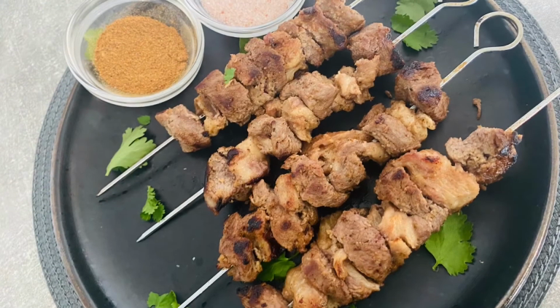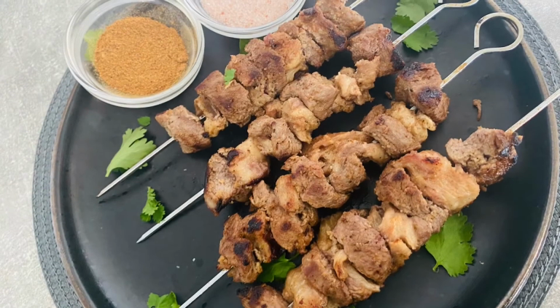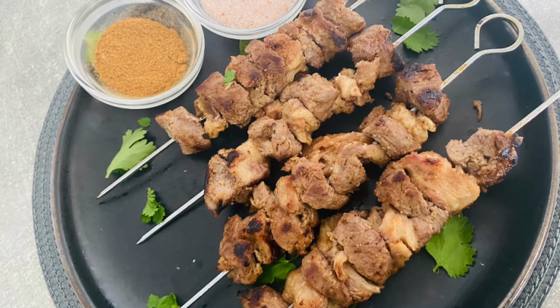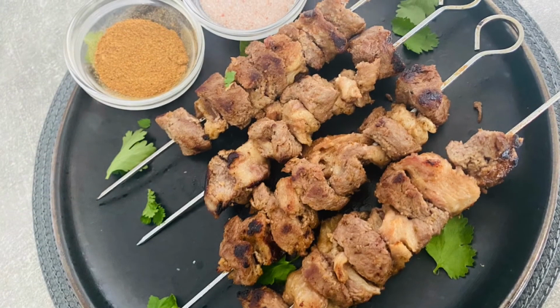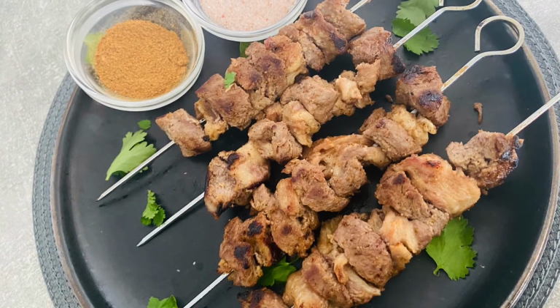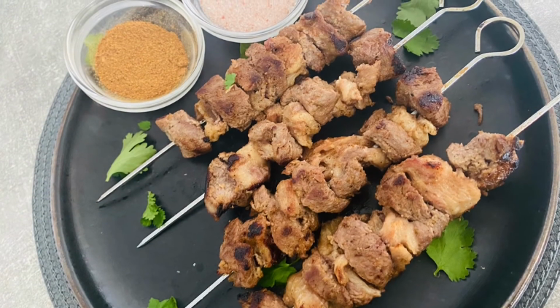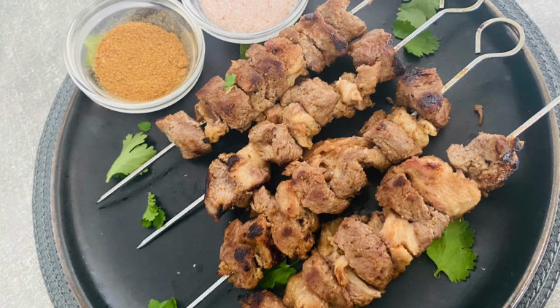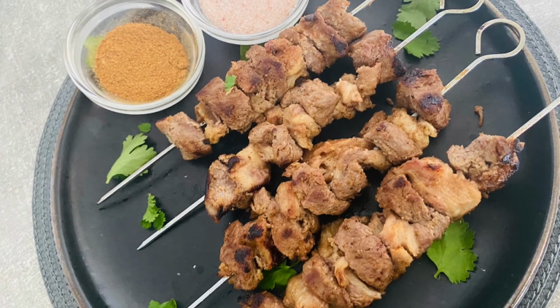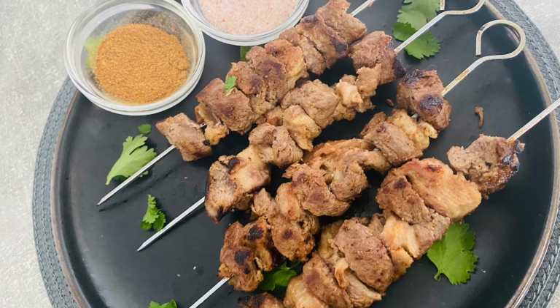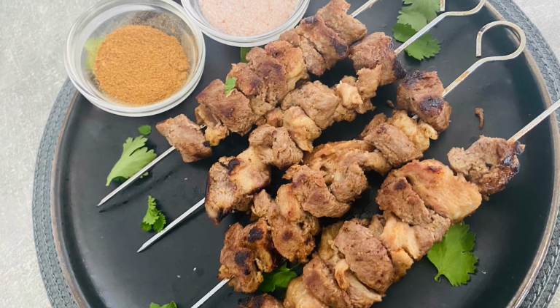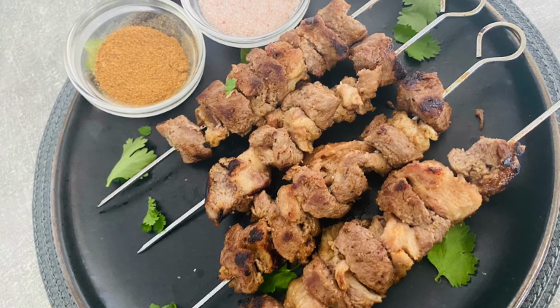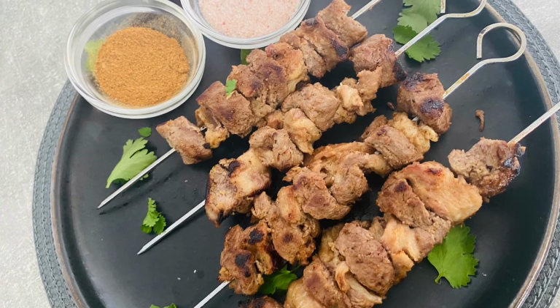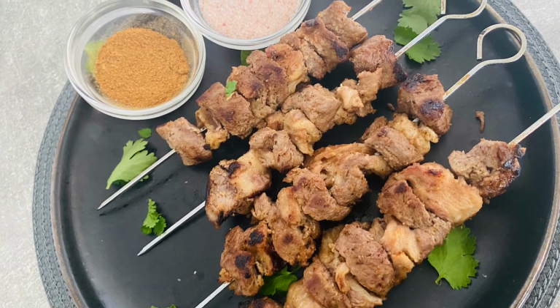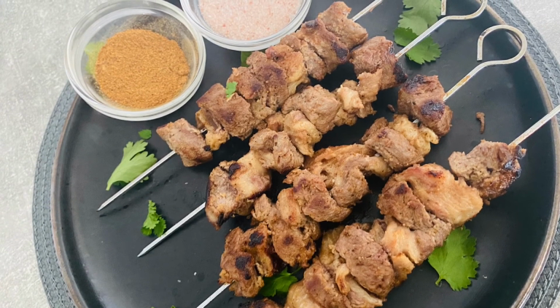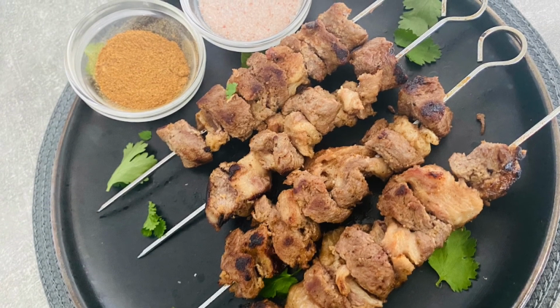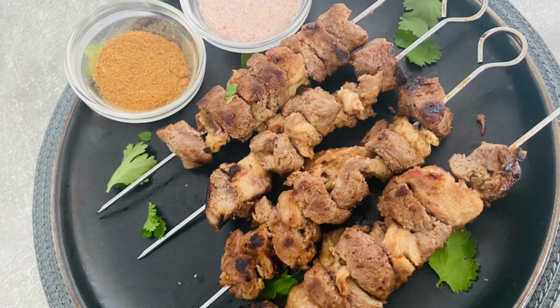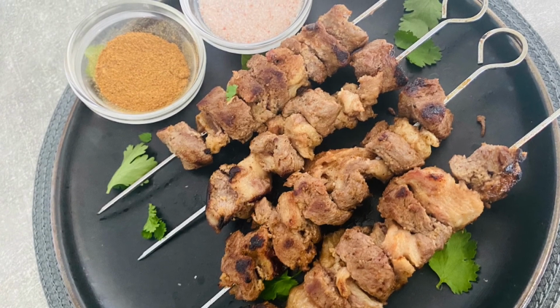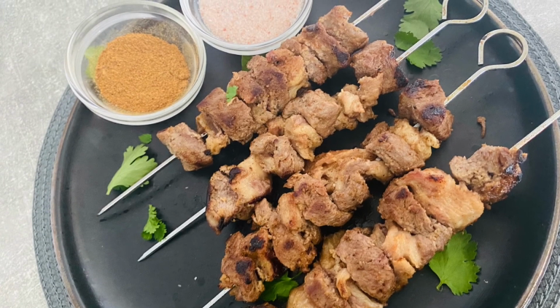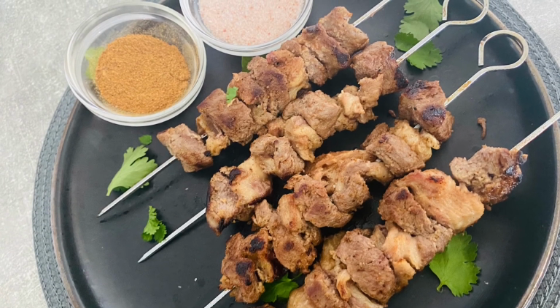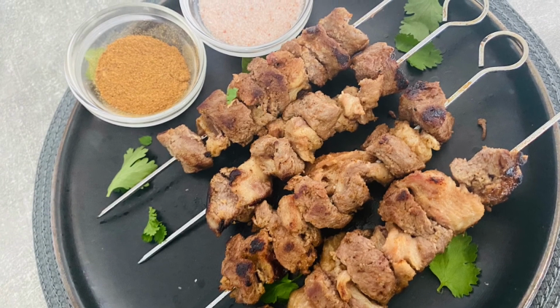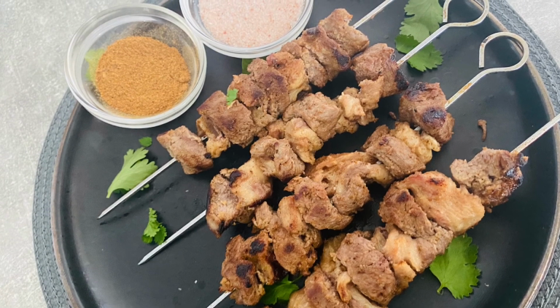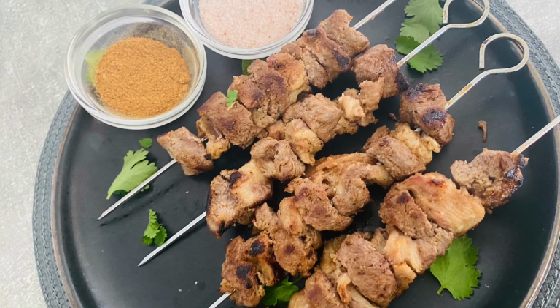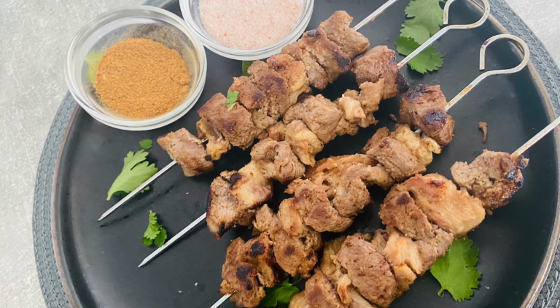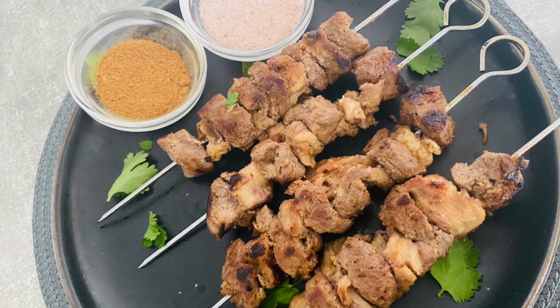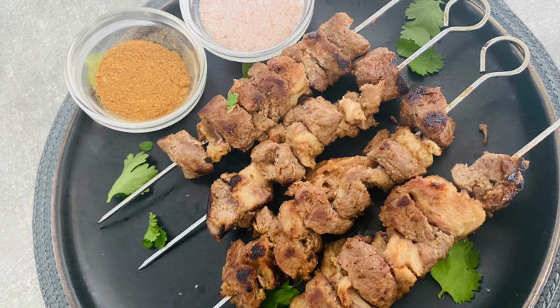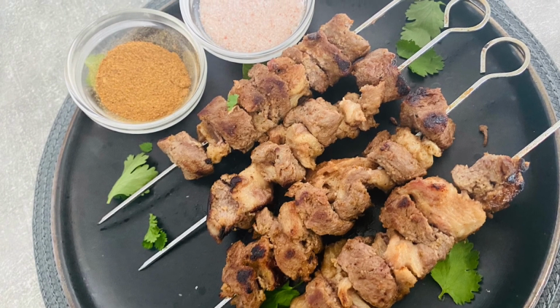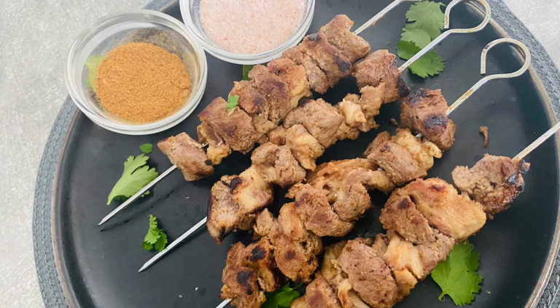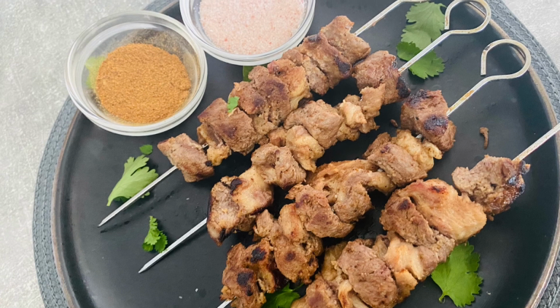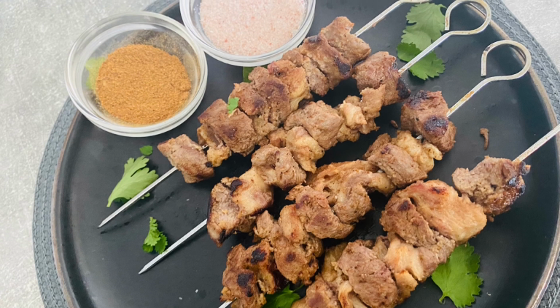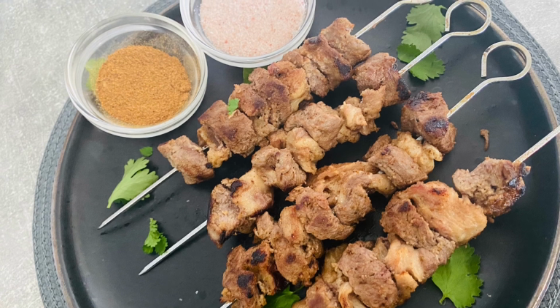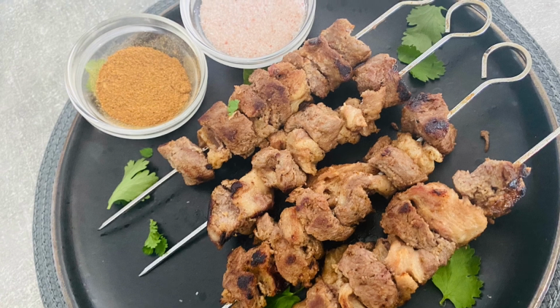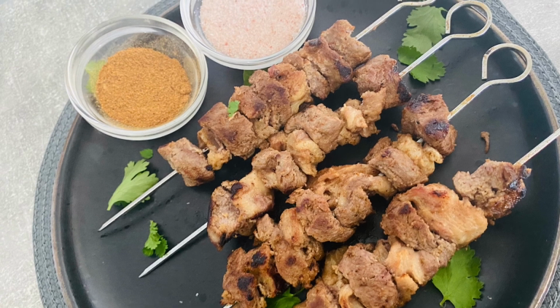If you enjoyed watching this video, give it a thumbs up. Don't forget to like, share and subscribe. Allah Hafiz.